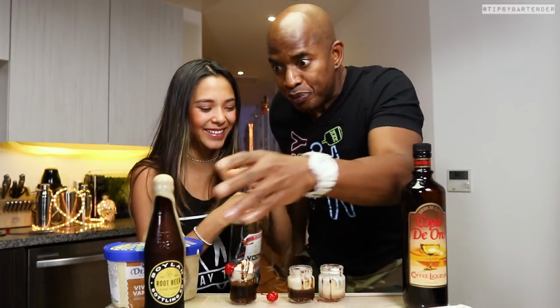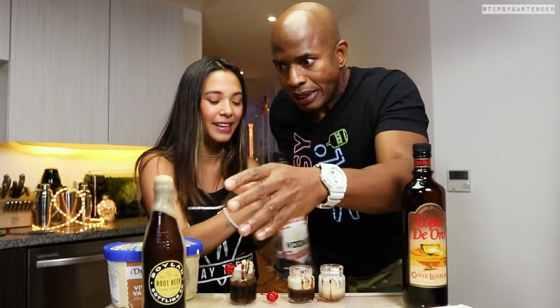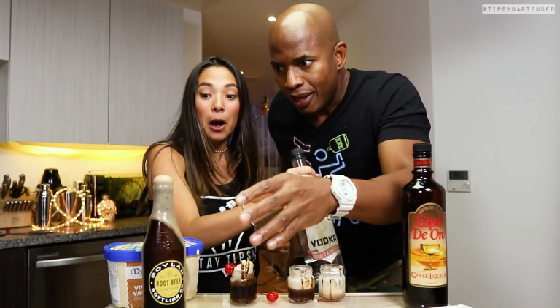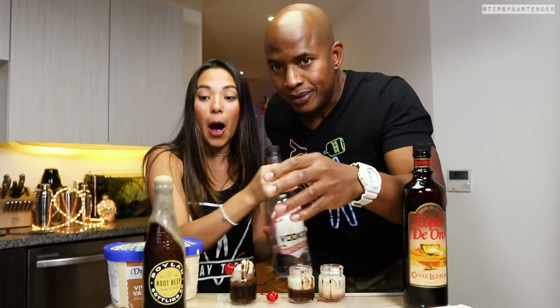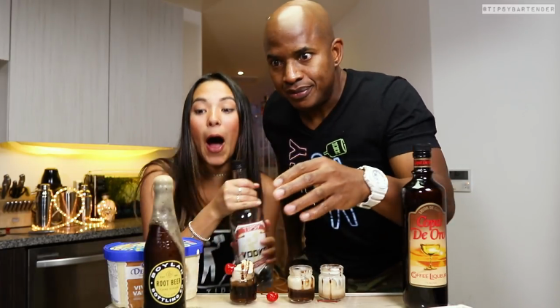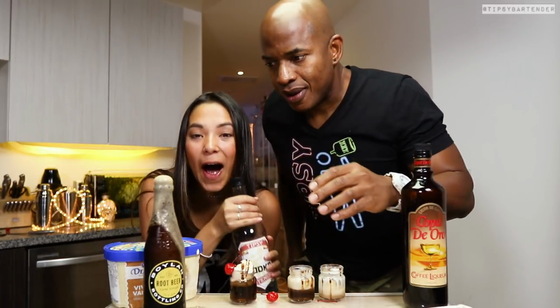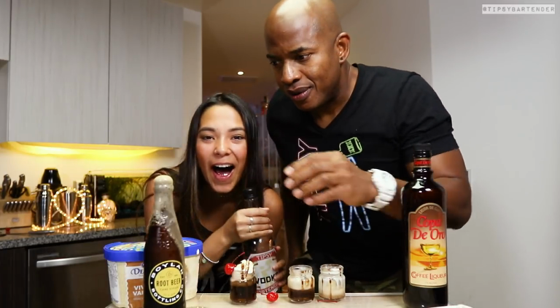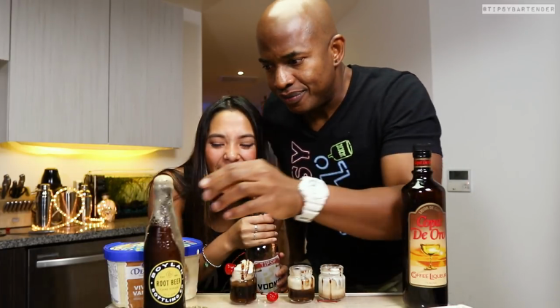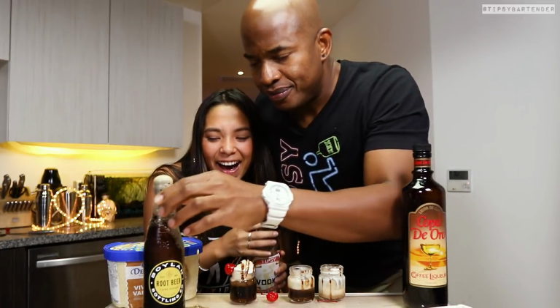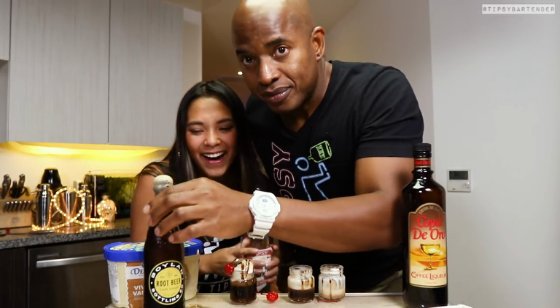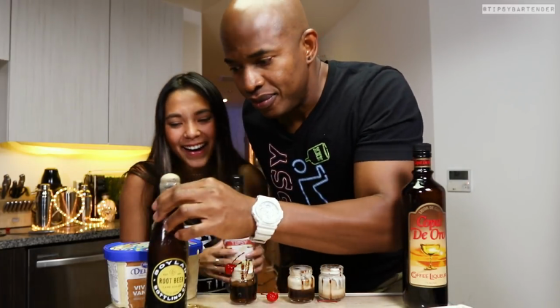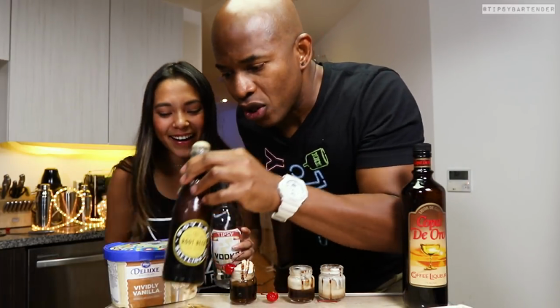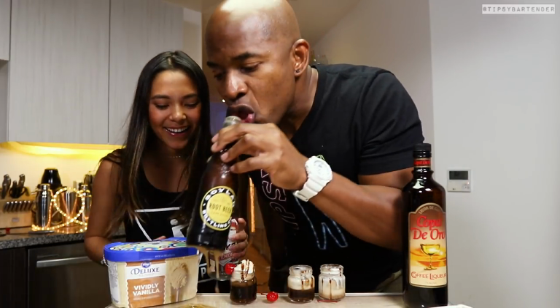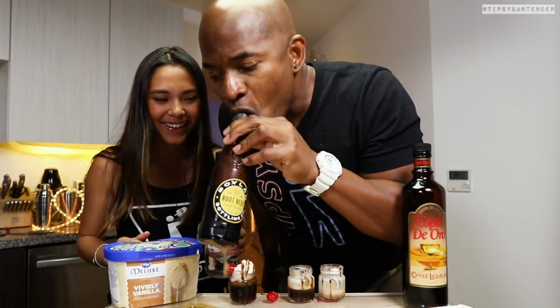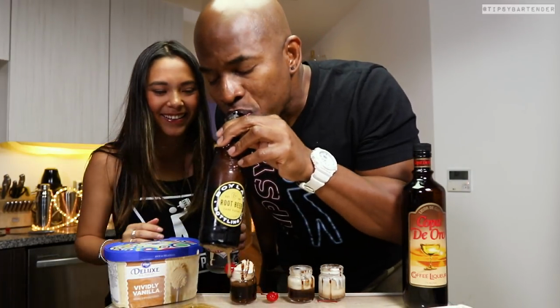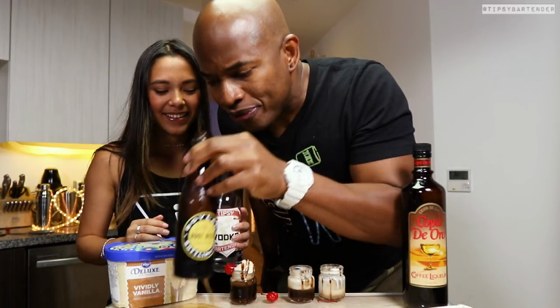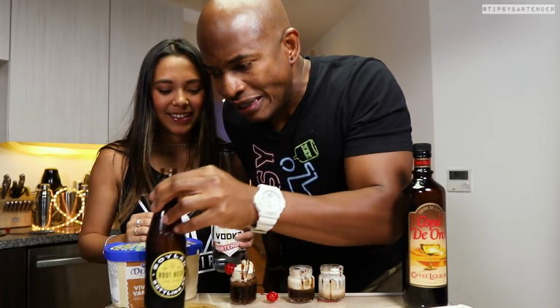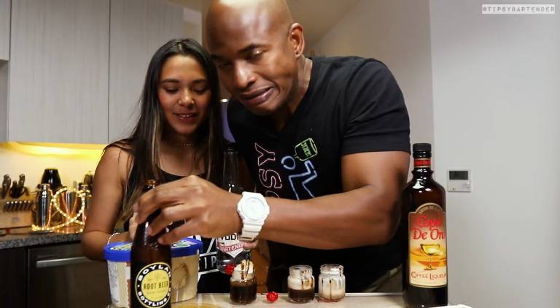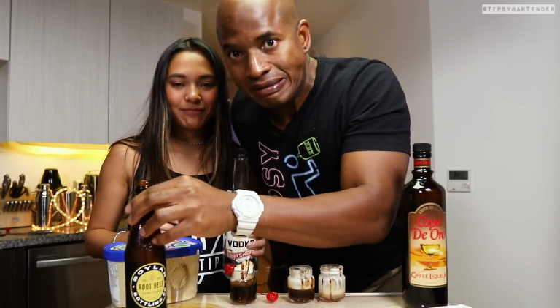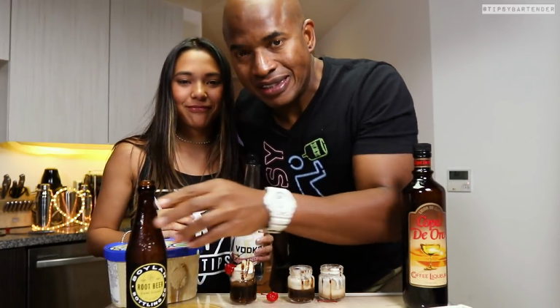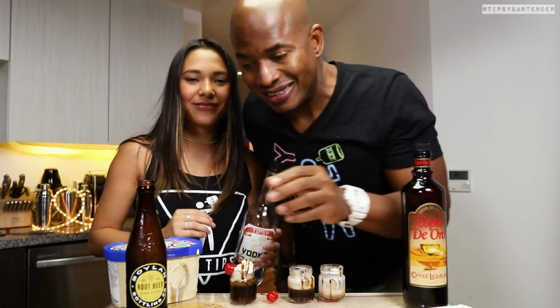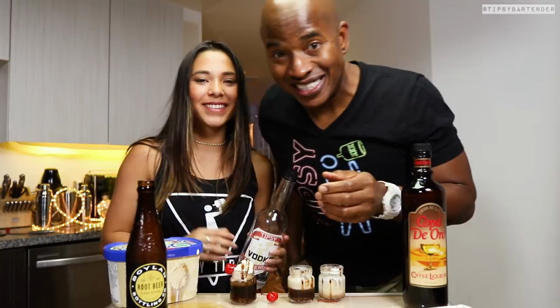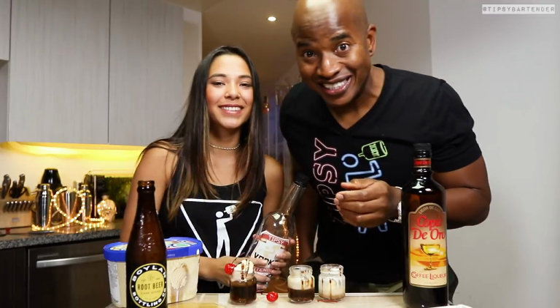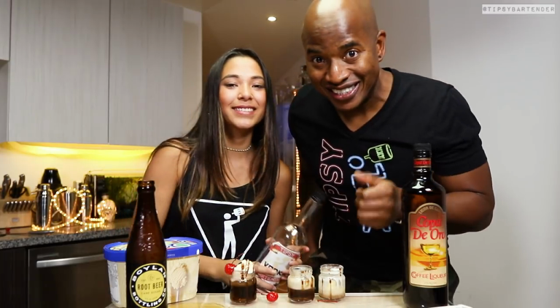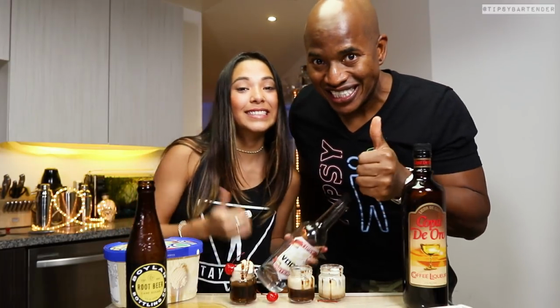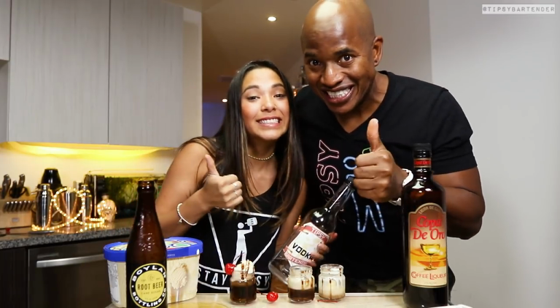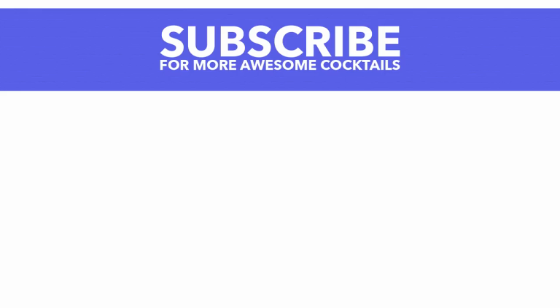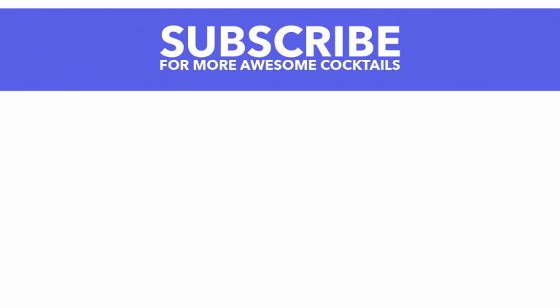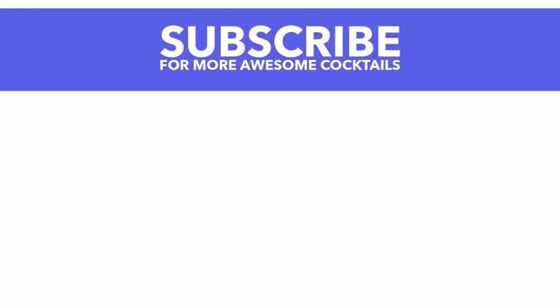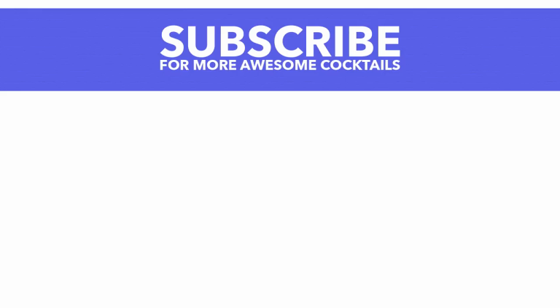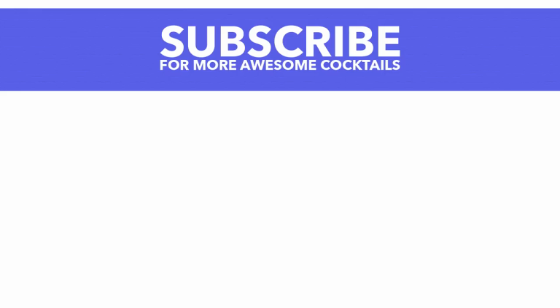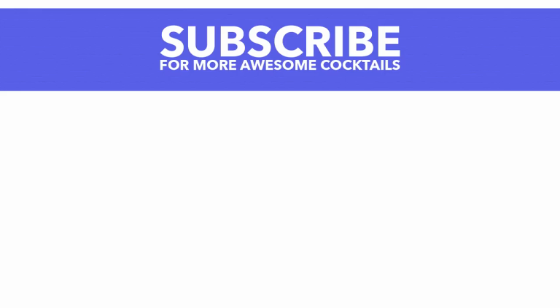You can't pour root beer like that because it's gonna explode — but I should have known that. Hey, I learn as I go. Each day is a lesson. Stay tipsy, friends.